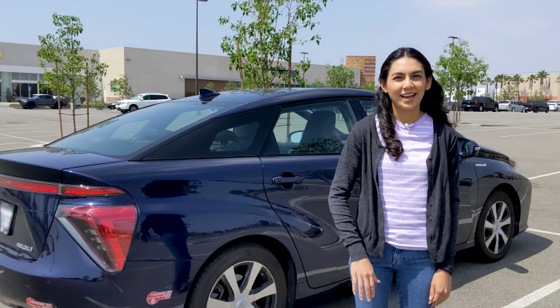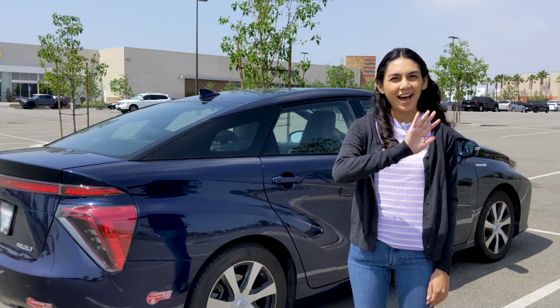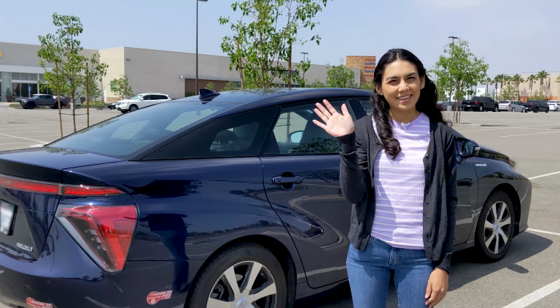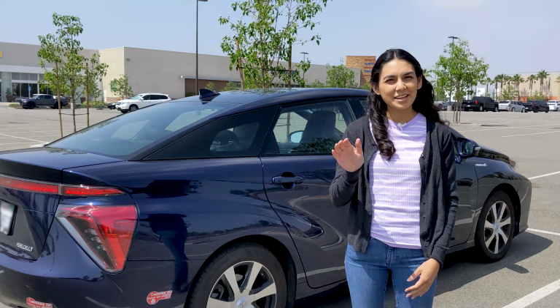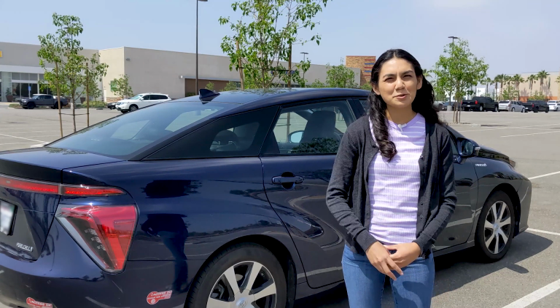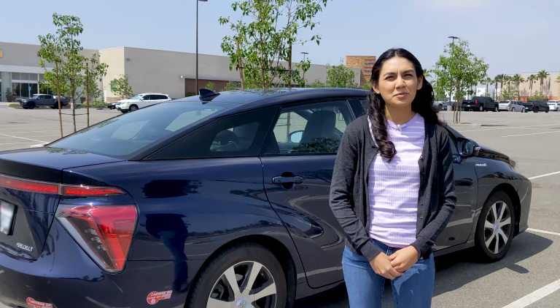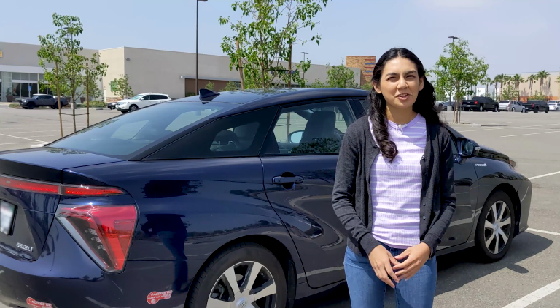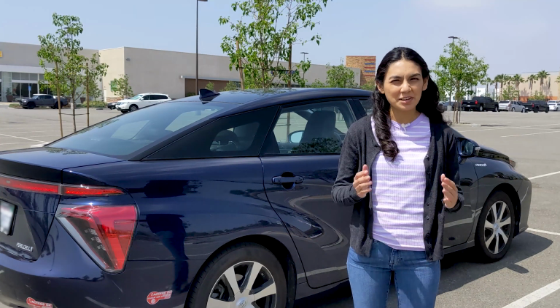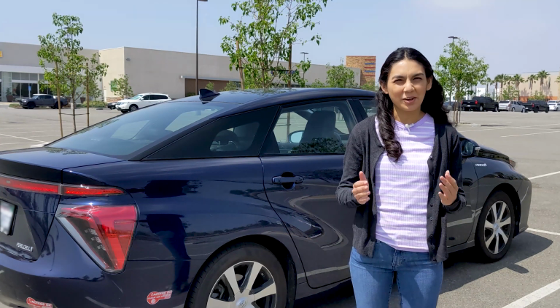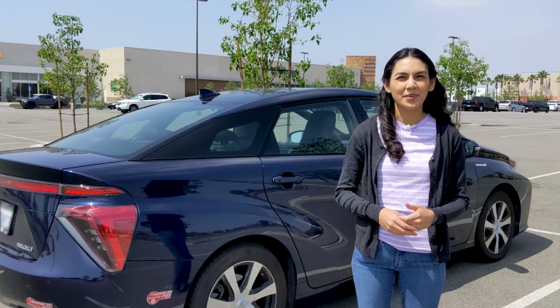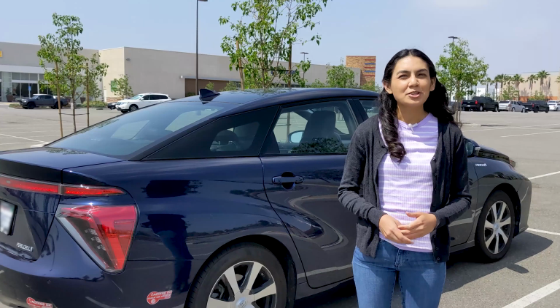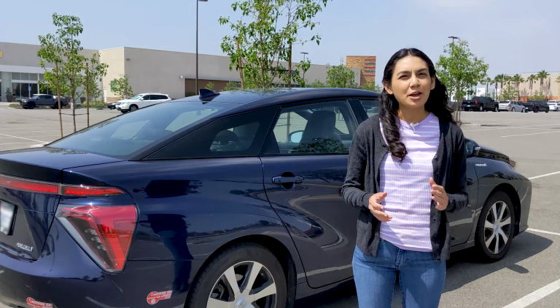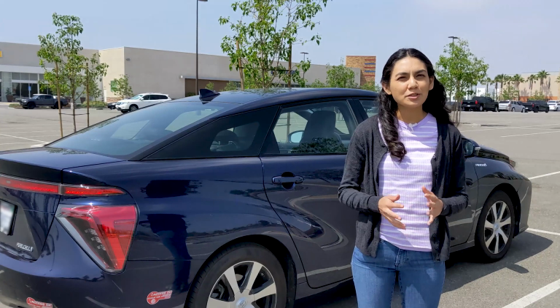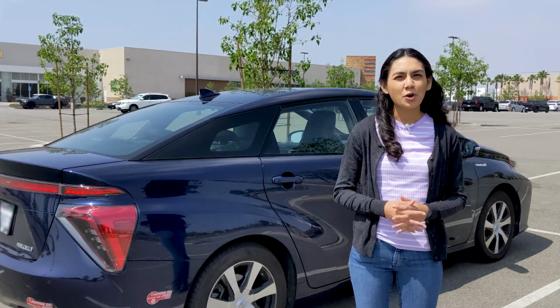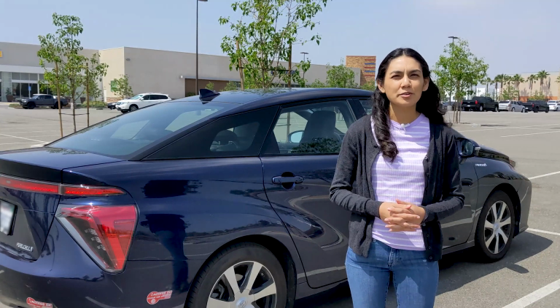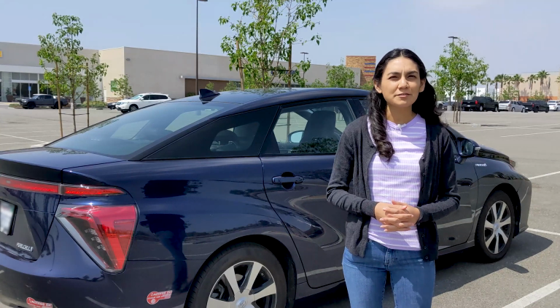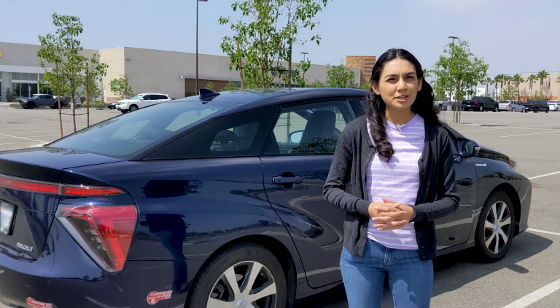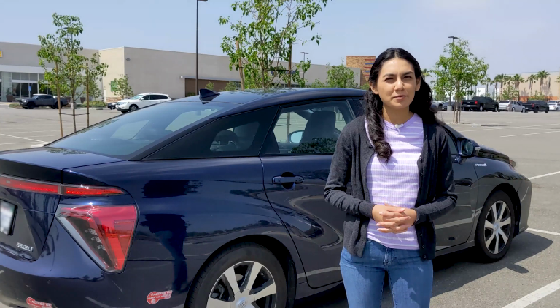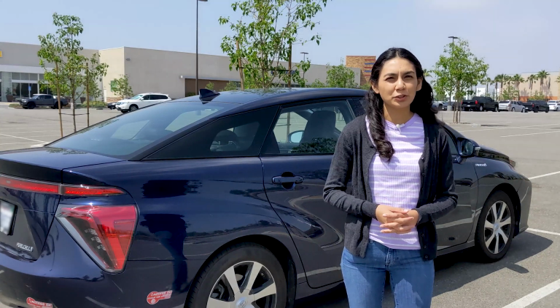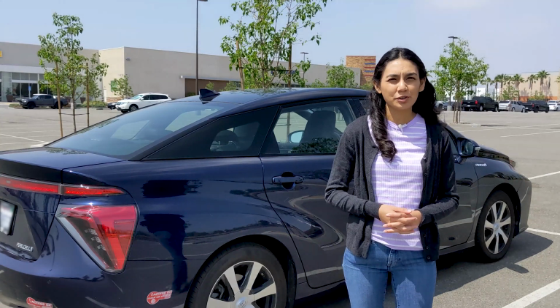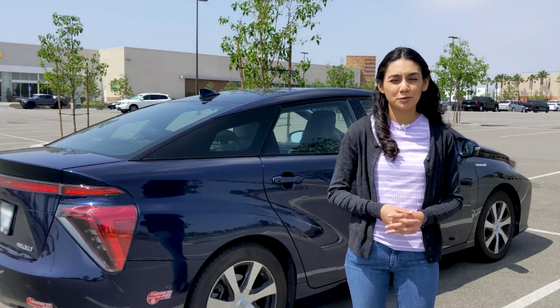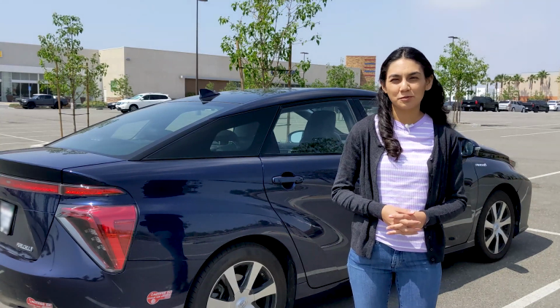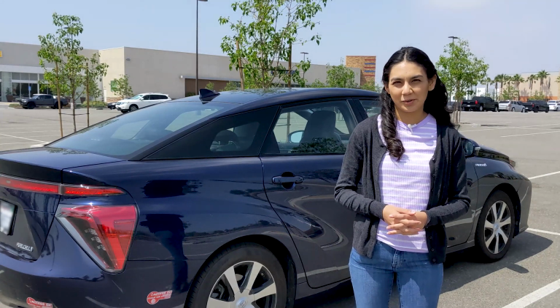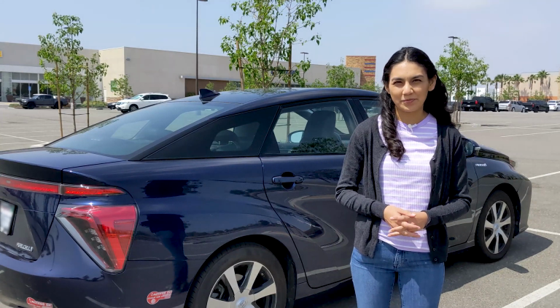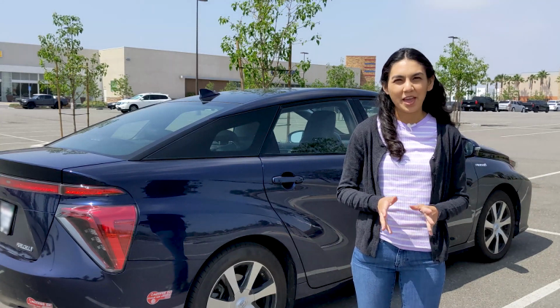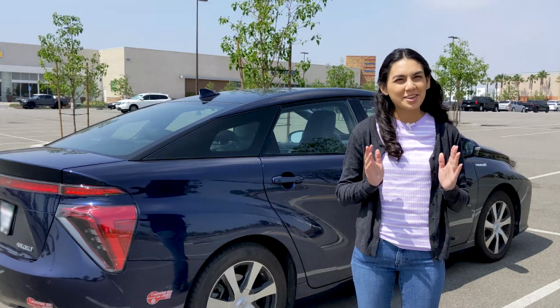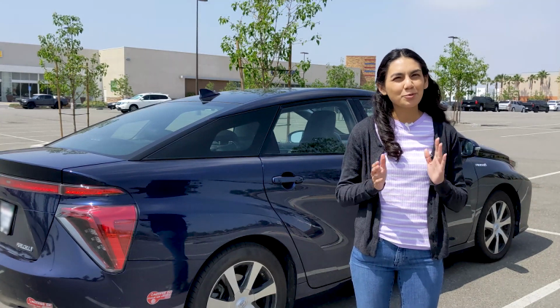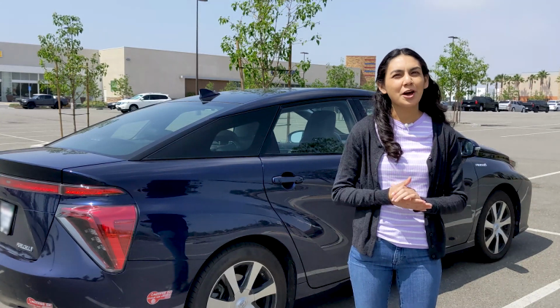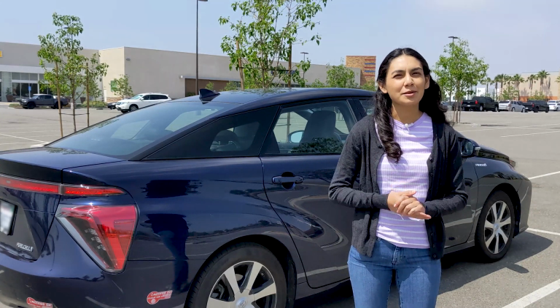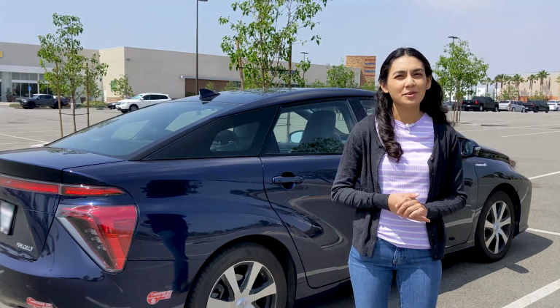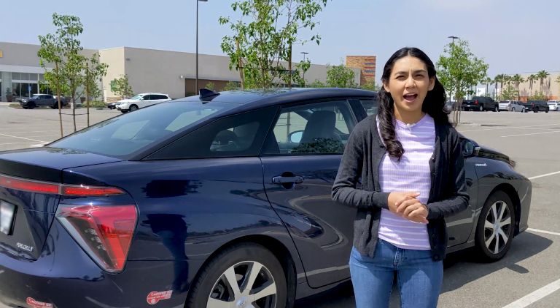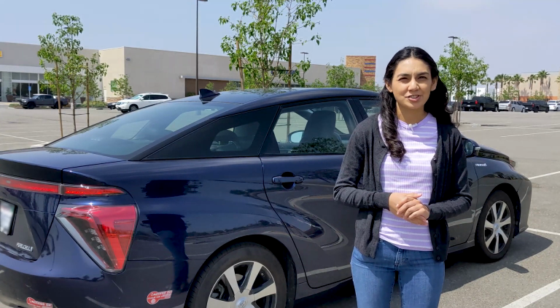Hi, thanks for joining another video. Today I want to go over a different type of alternative fuel vehicle. We're talking about hydrogen.